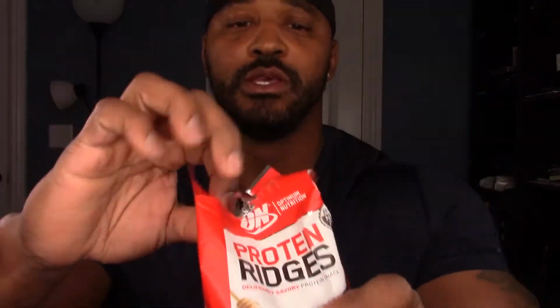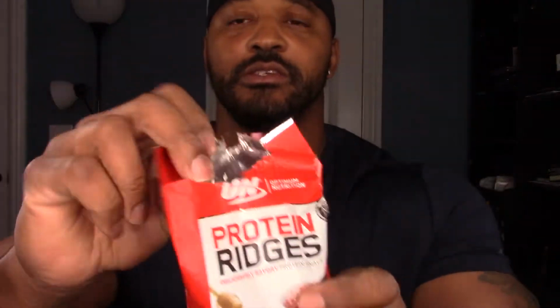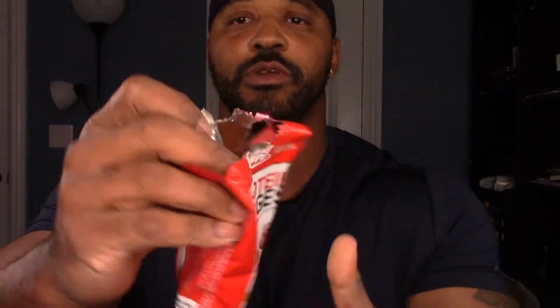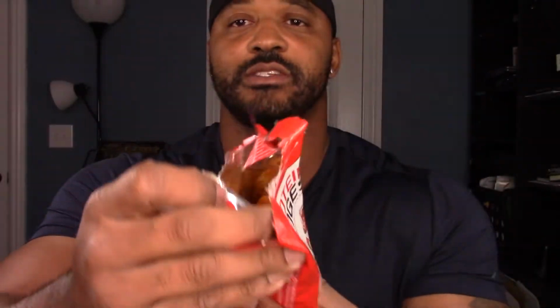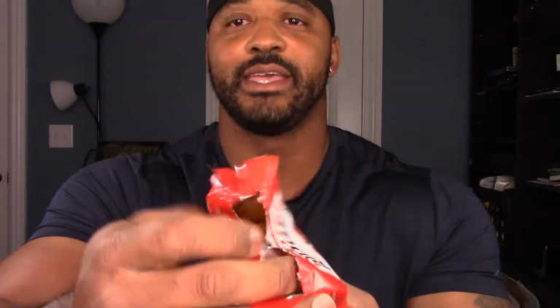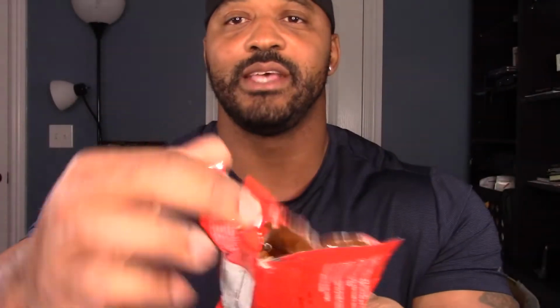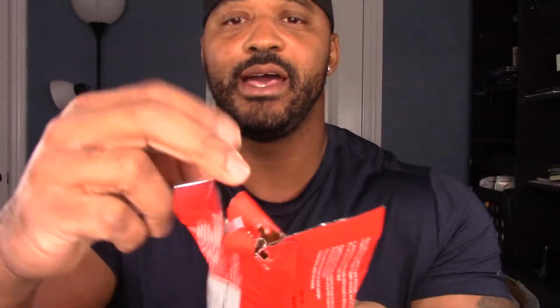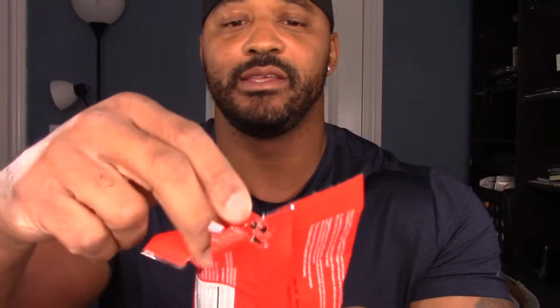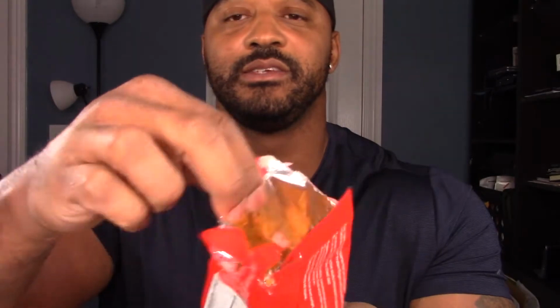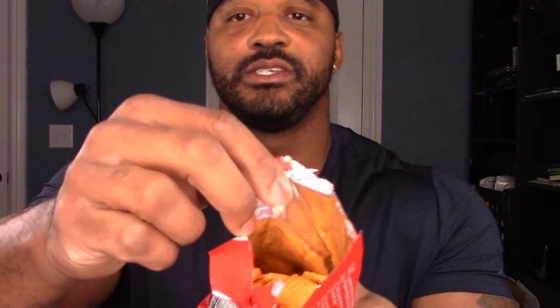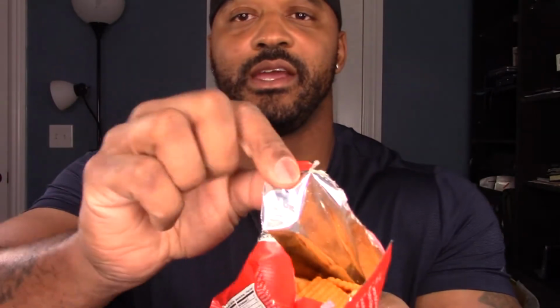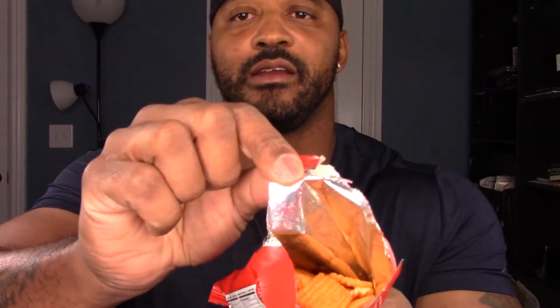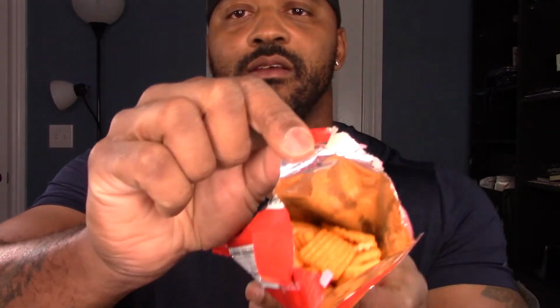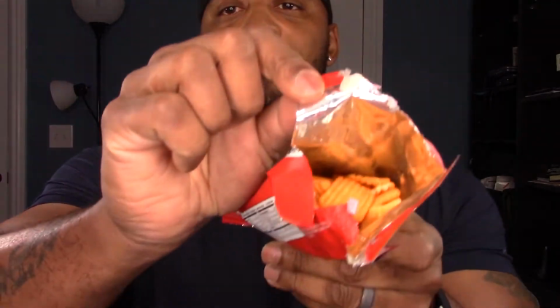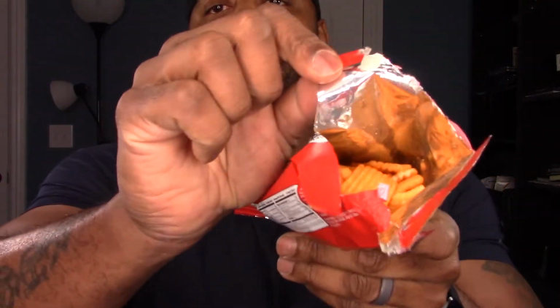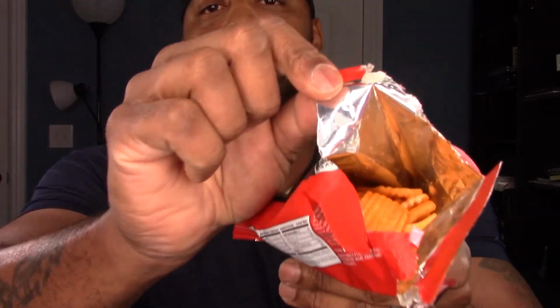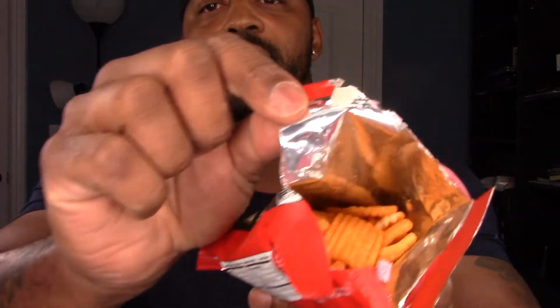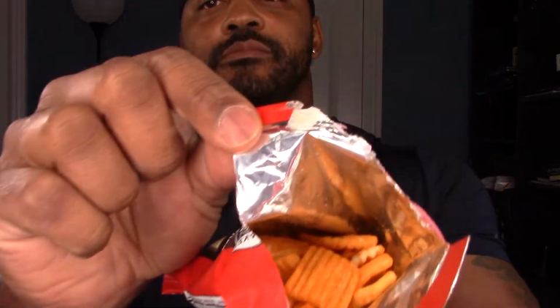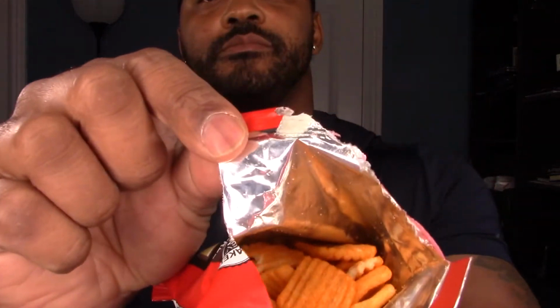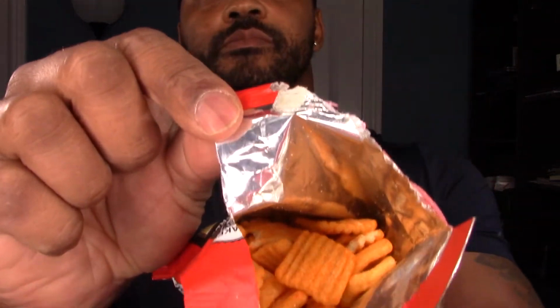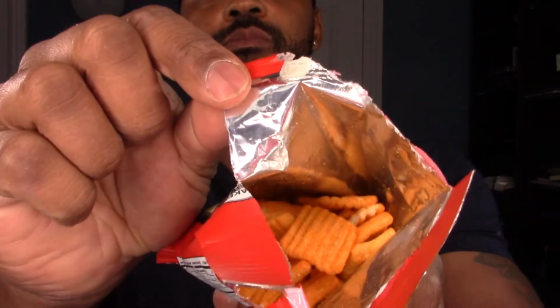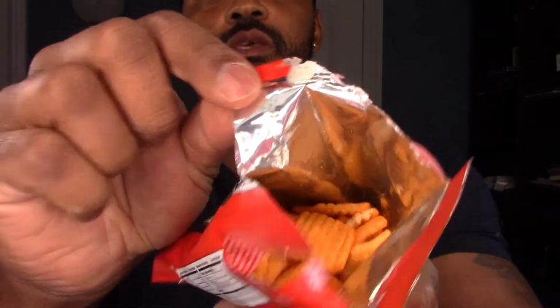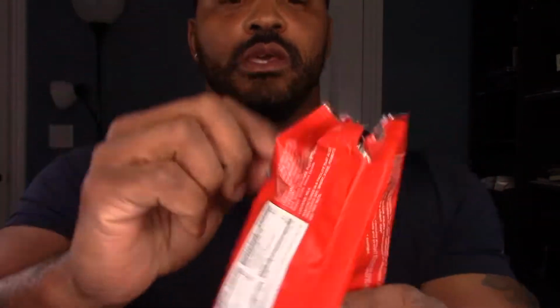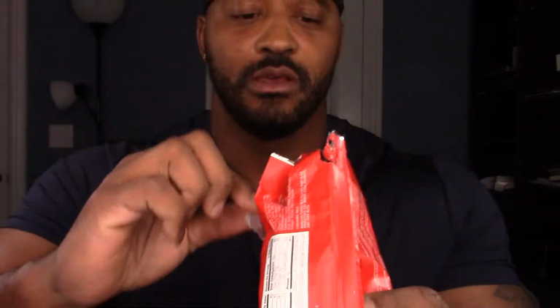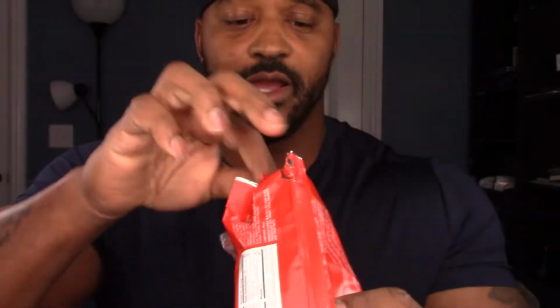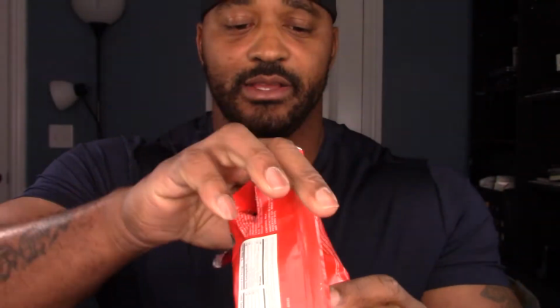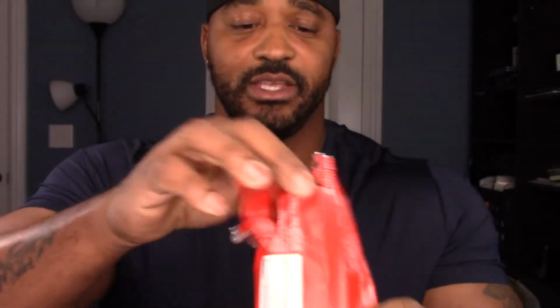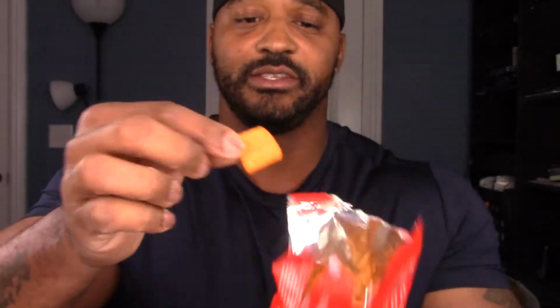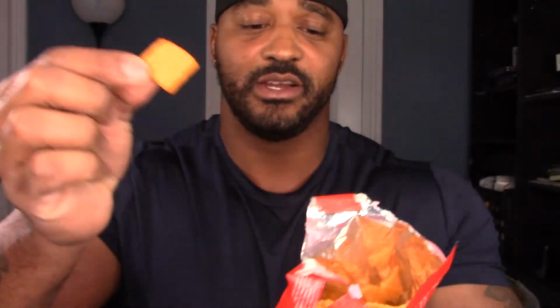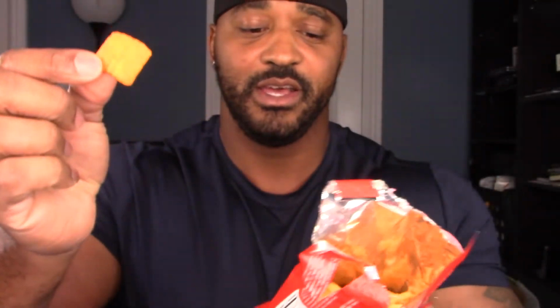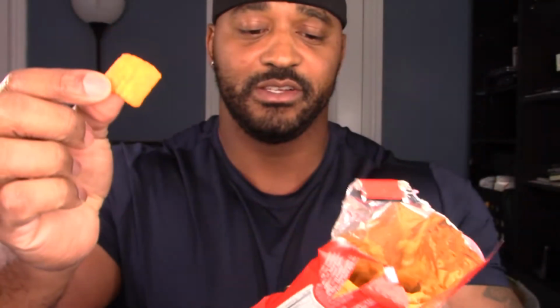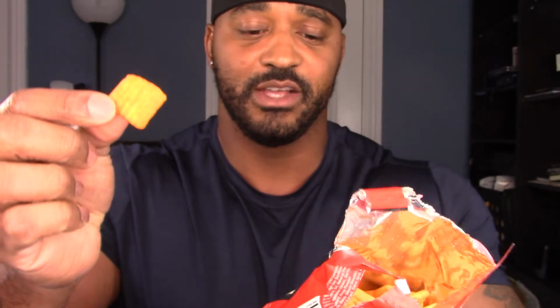That's what it looks like inside. Look at that — these are honey sriracha.